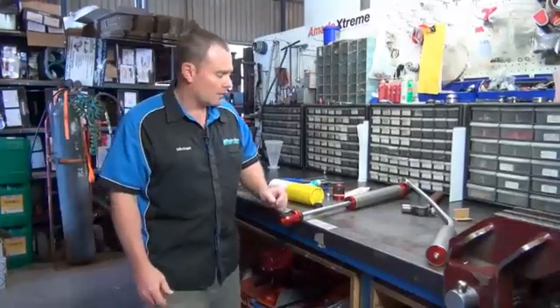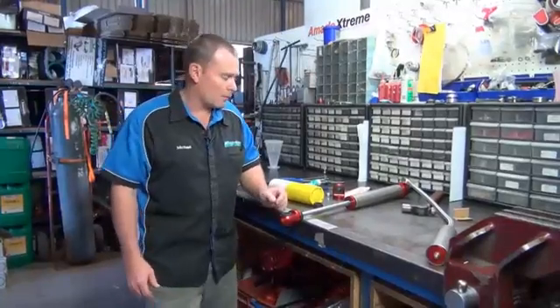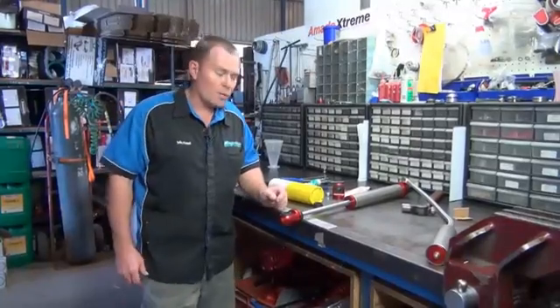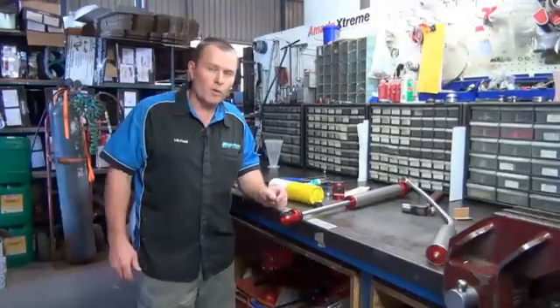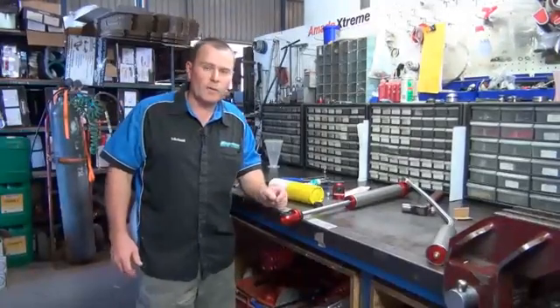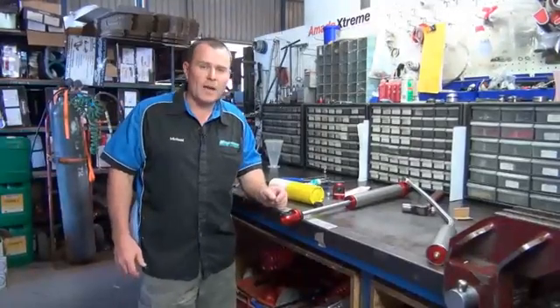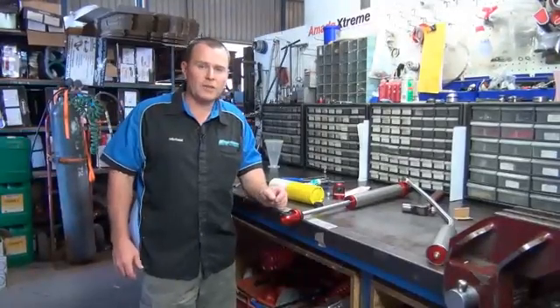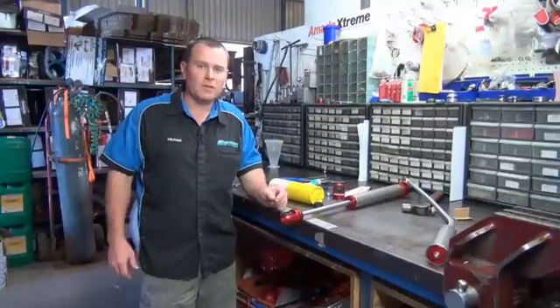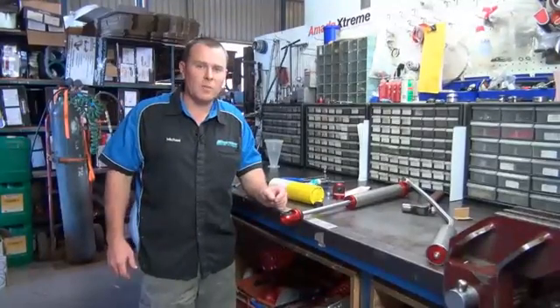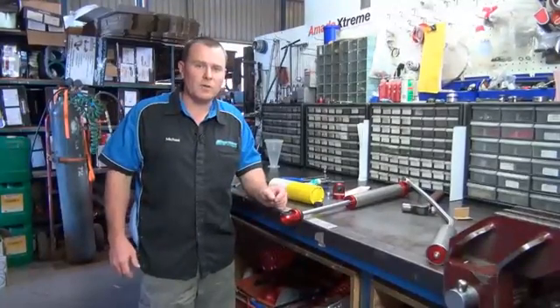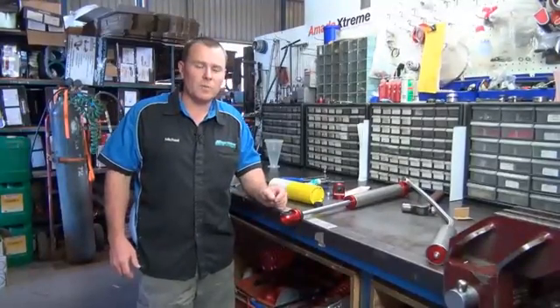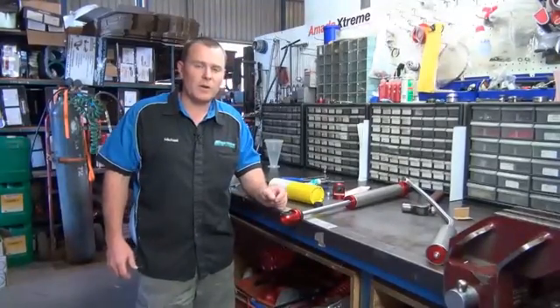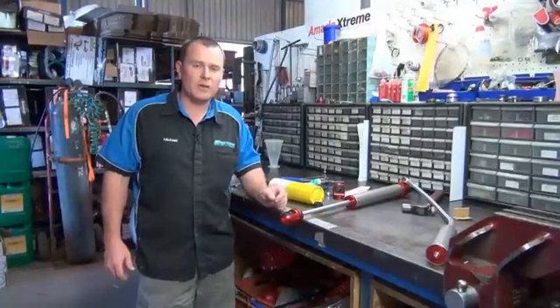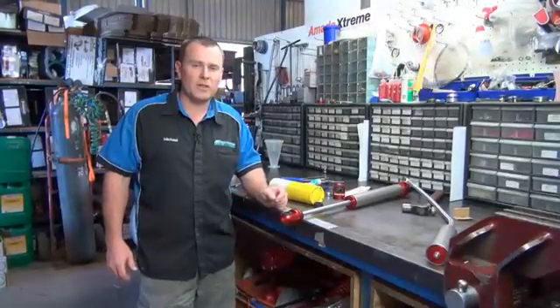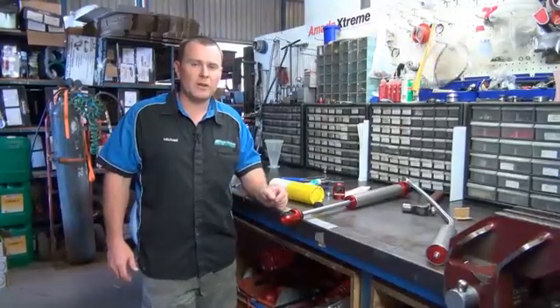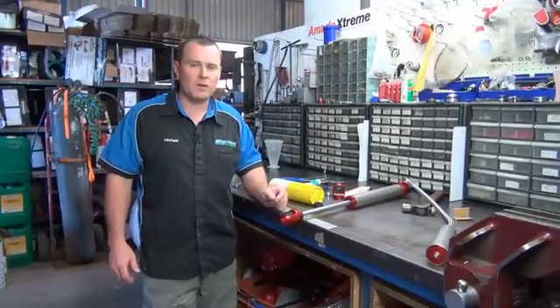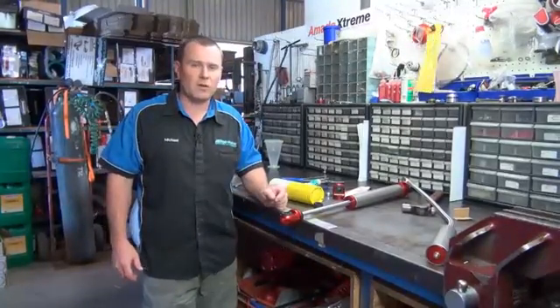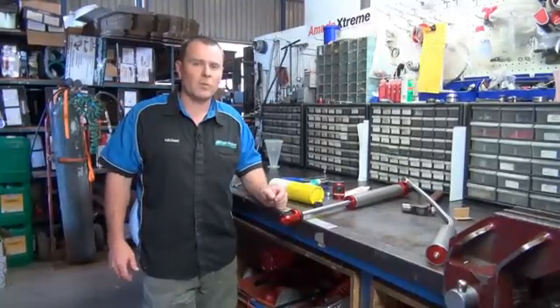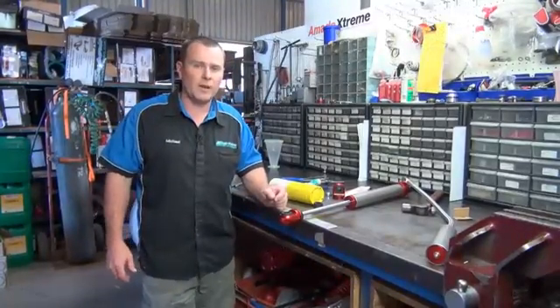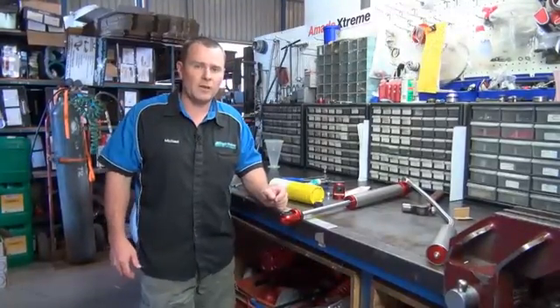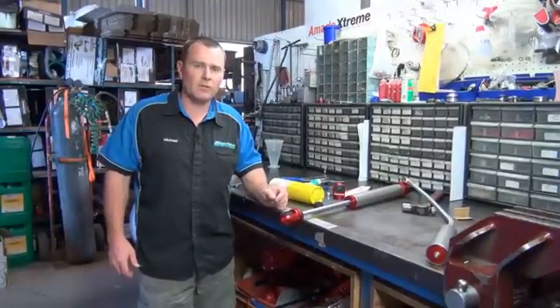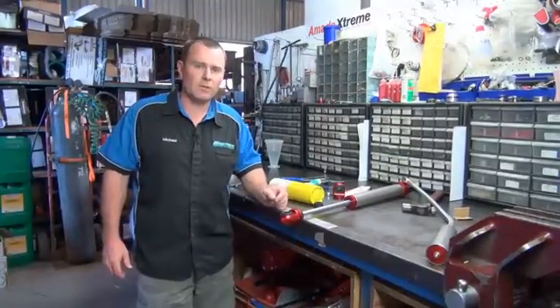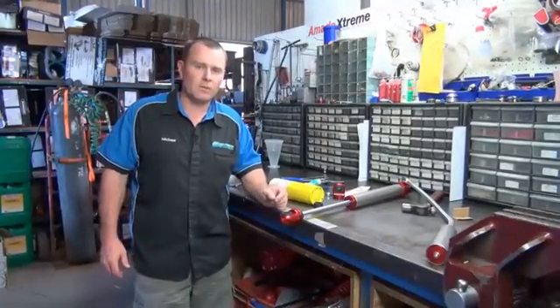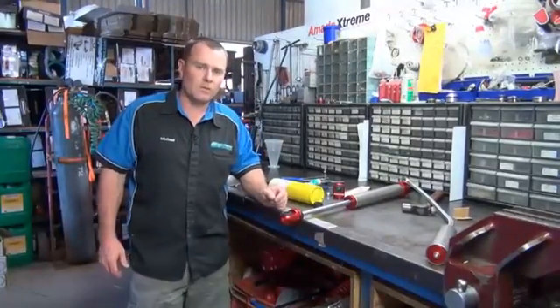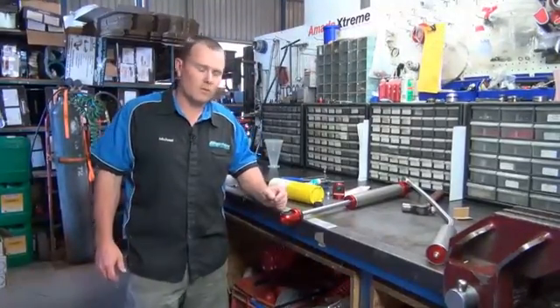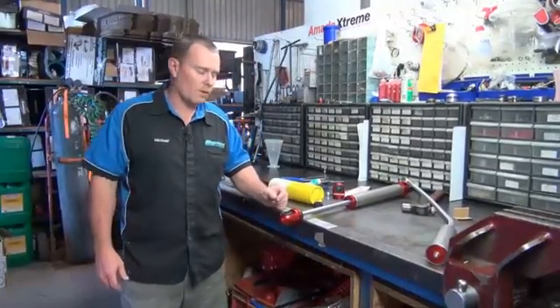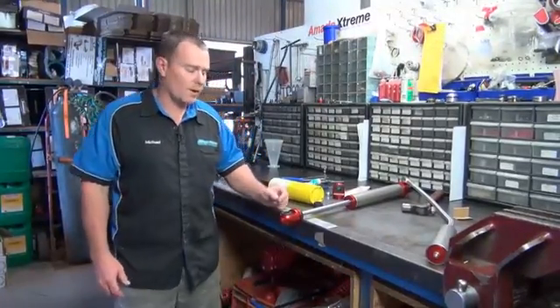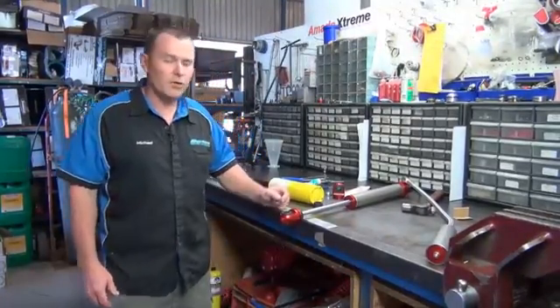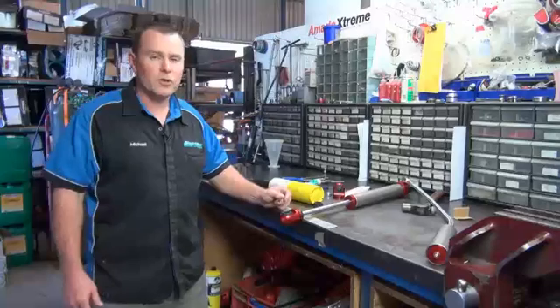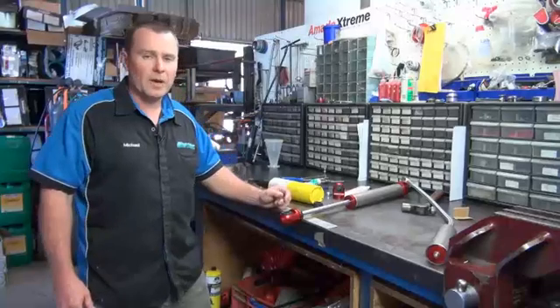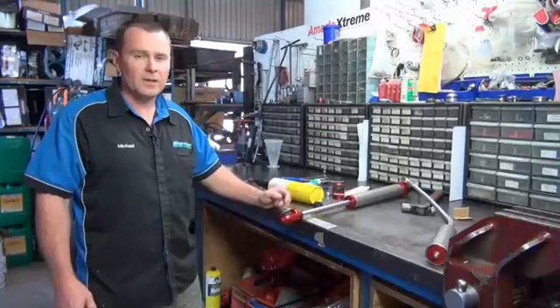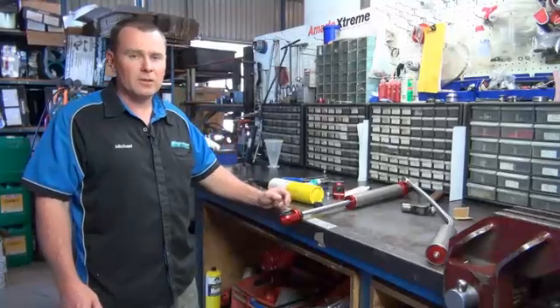For any more information jump on superiorengineering.com.au or our YouTube page.